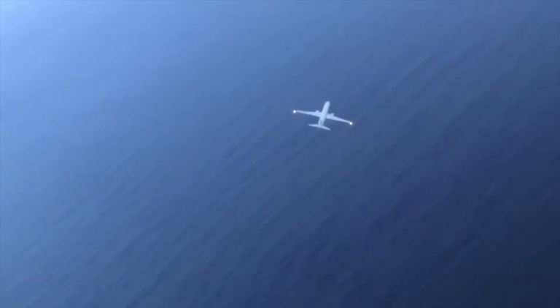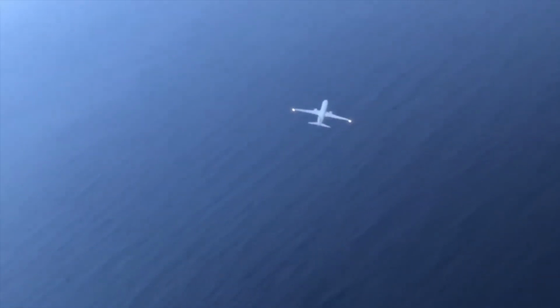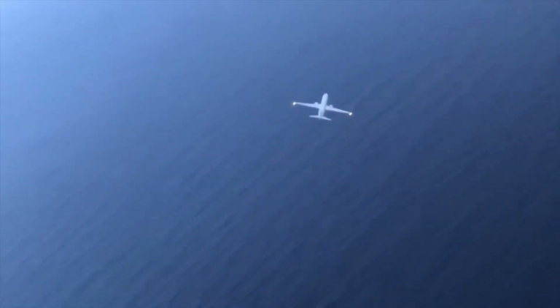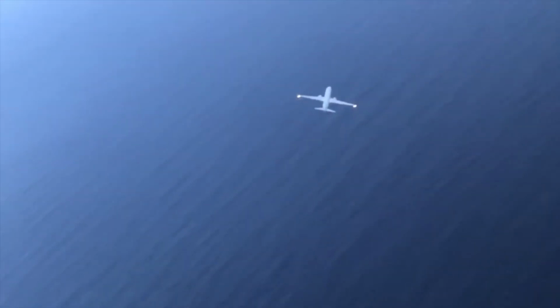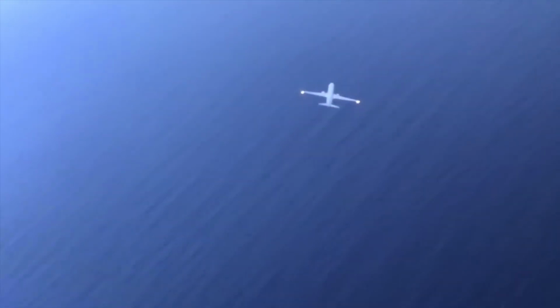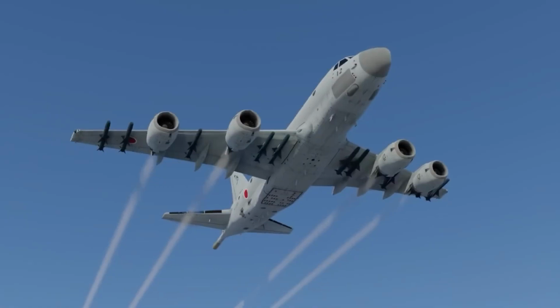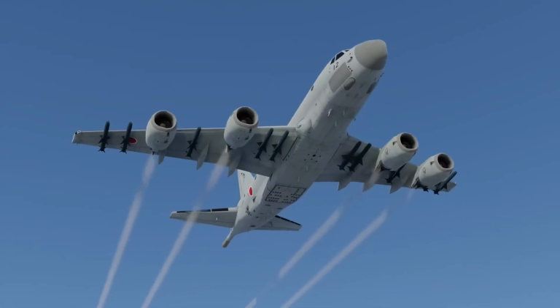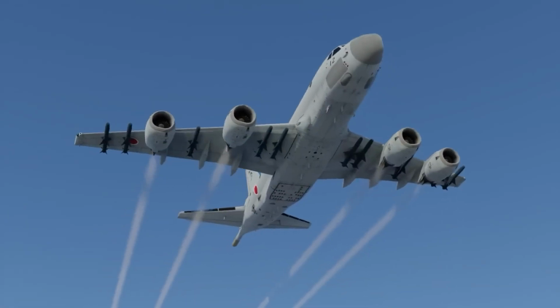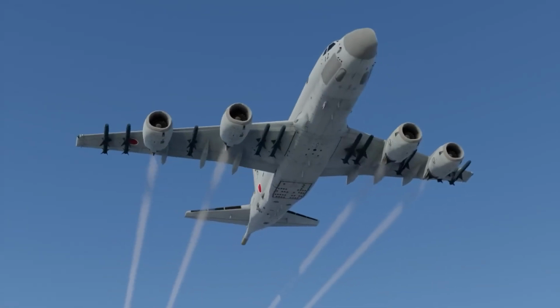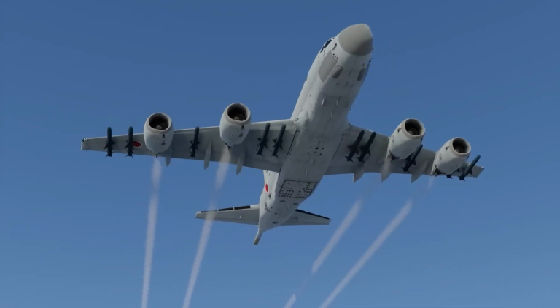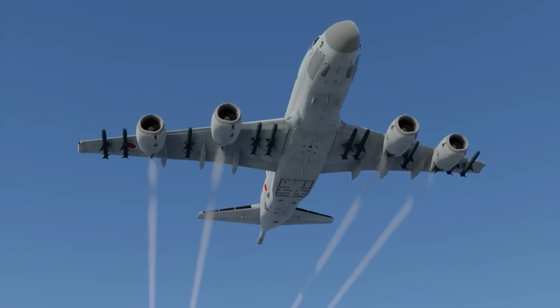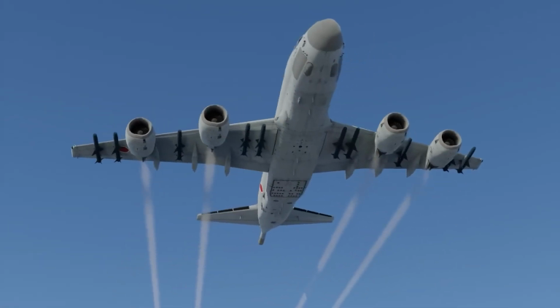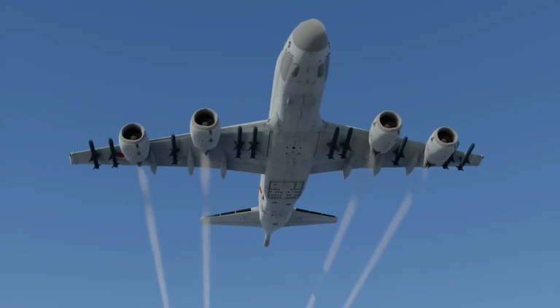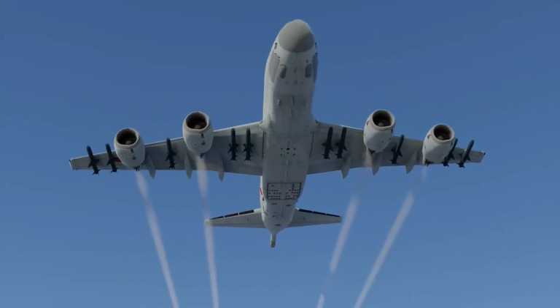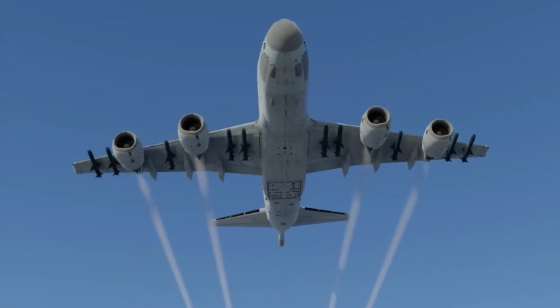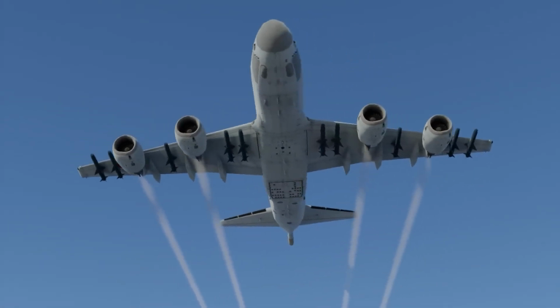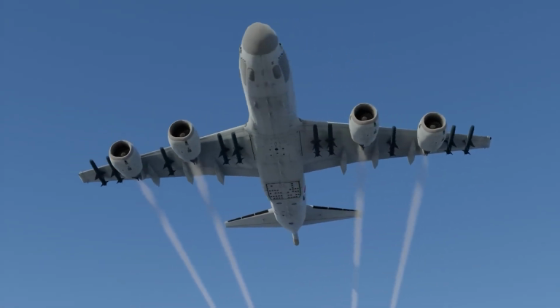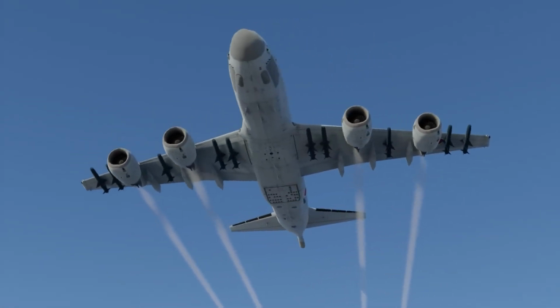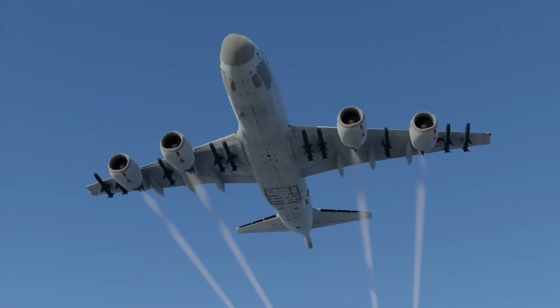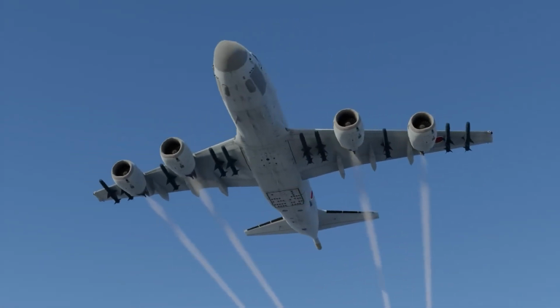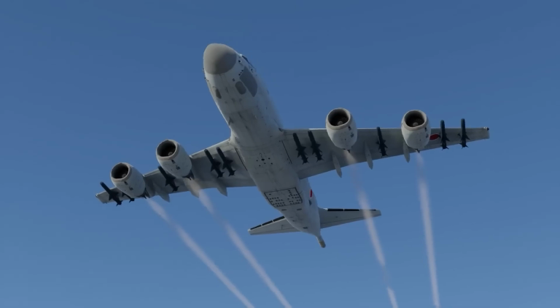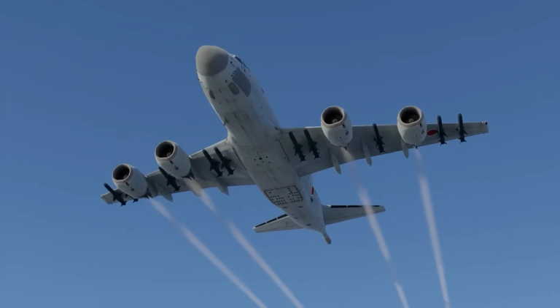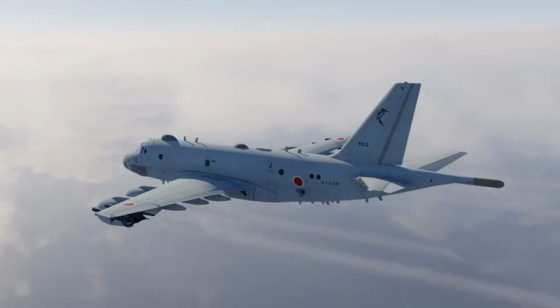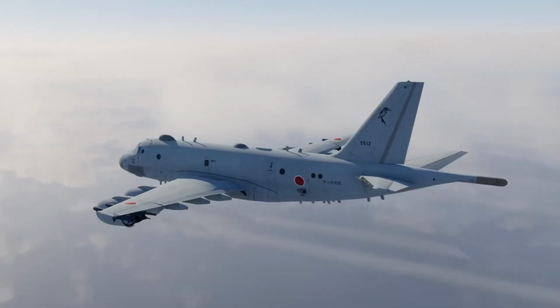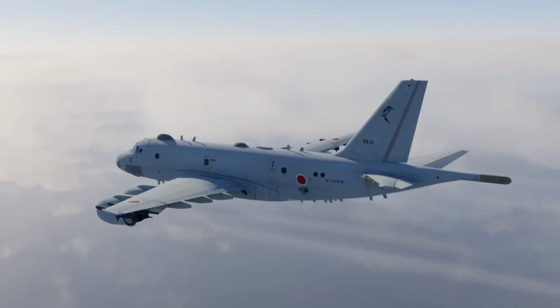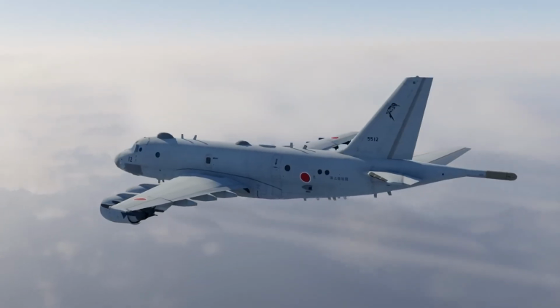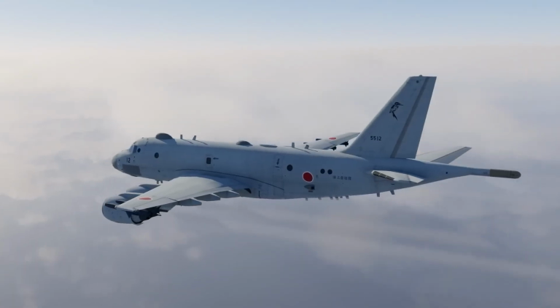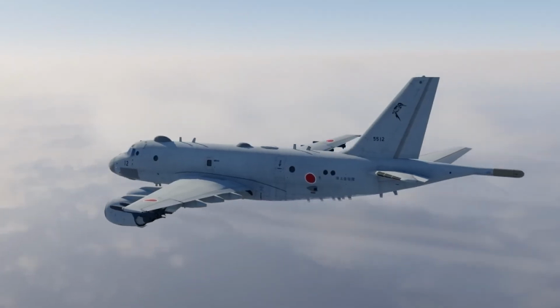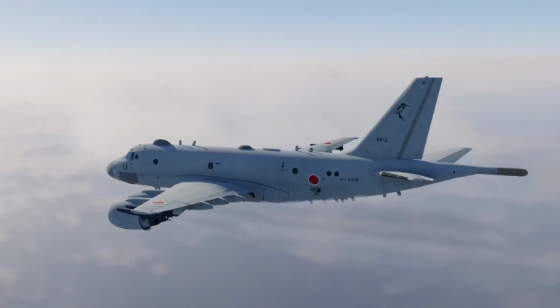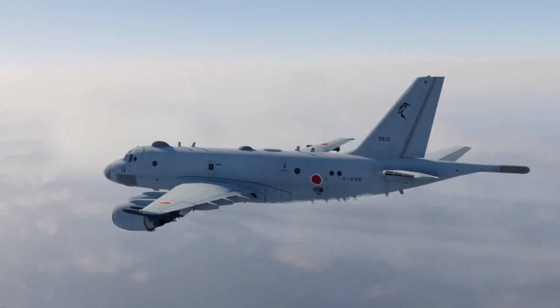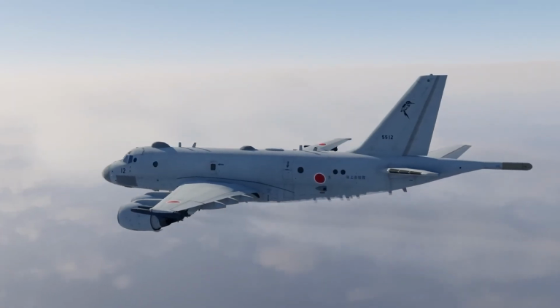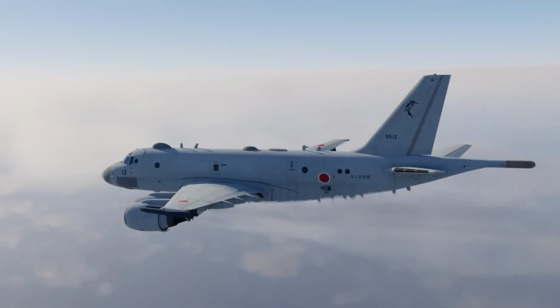The P-1 marks a bold advancement in Japan's aerial defense strategy and redefines the standard for modern maritime patrol.